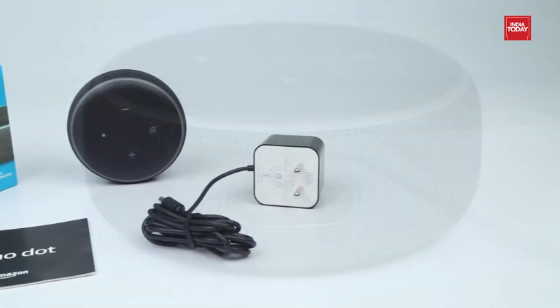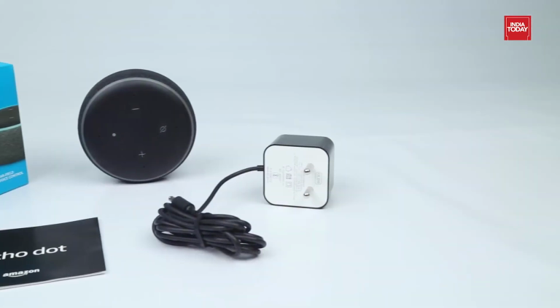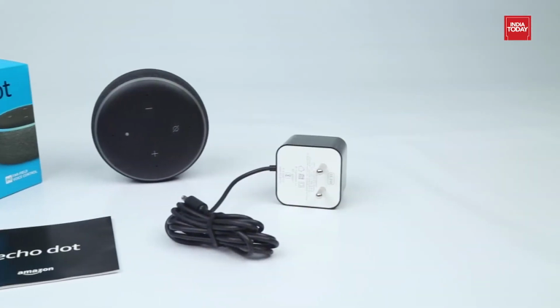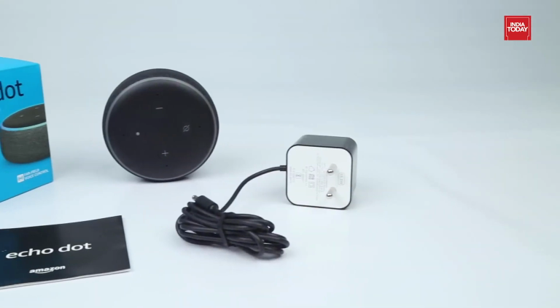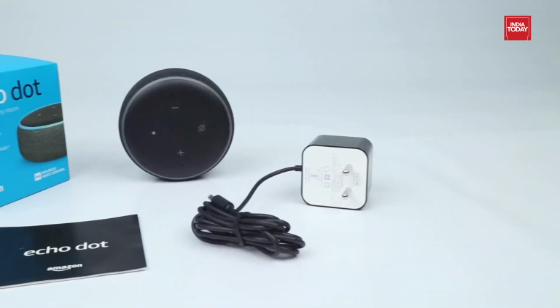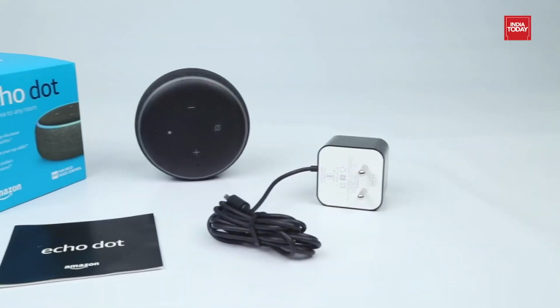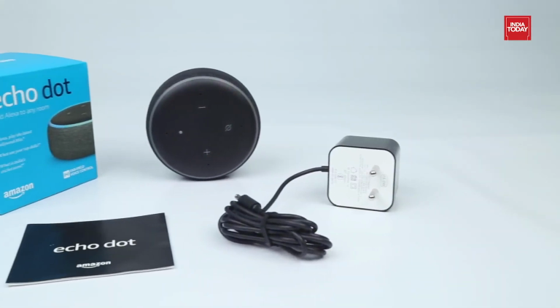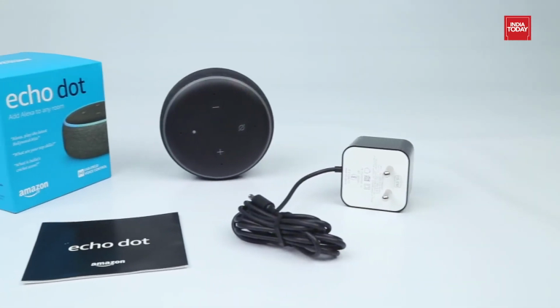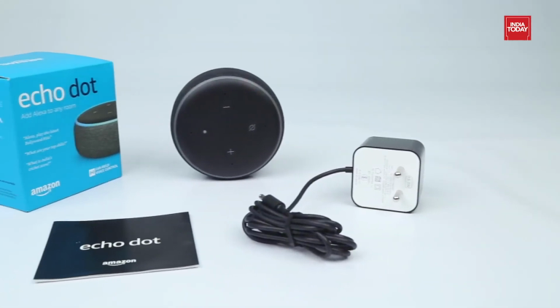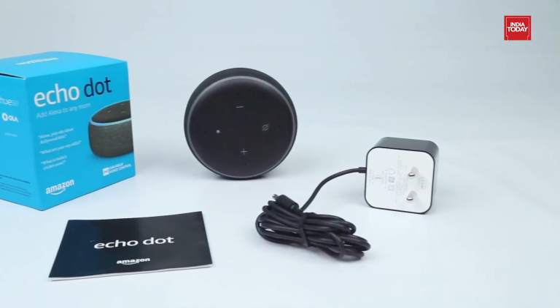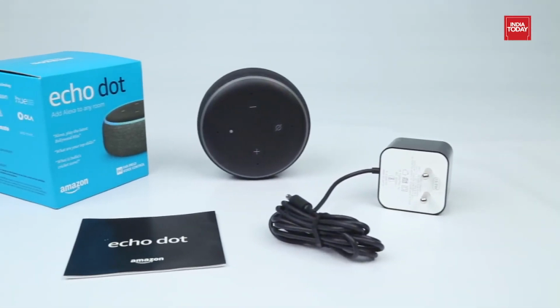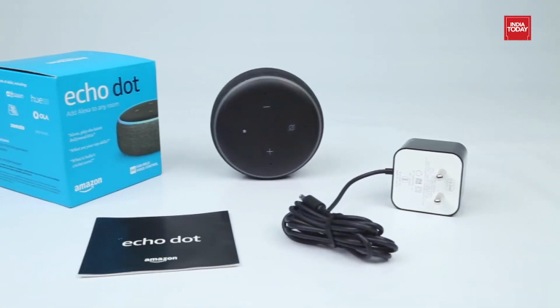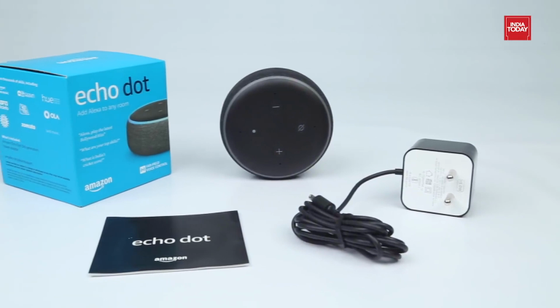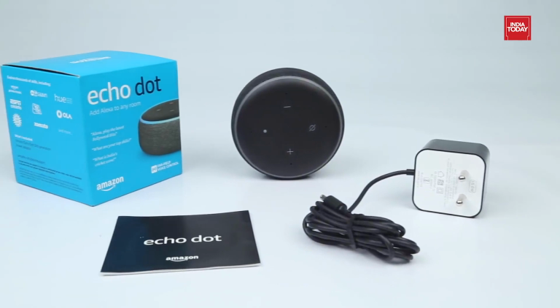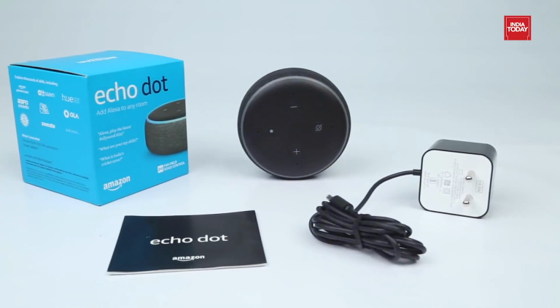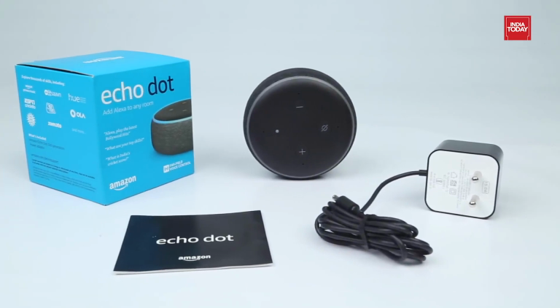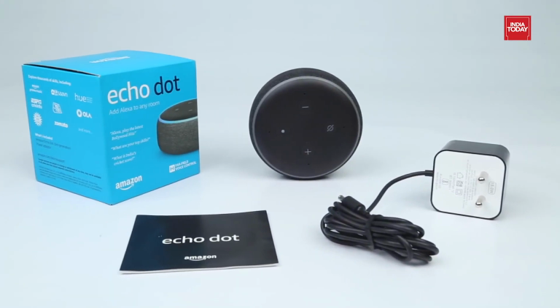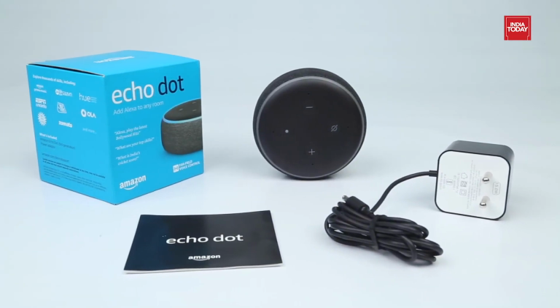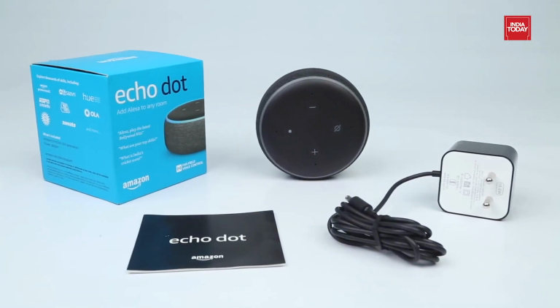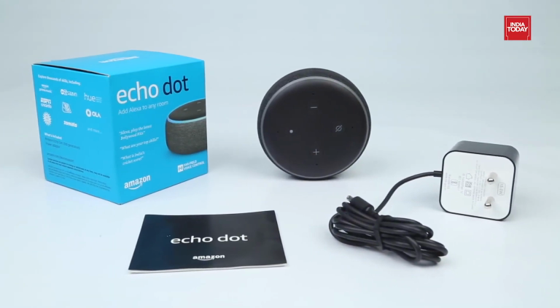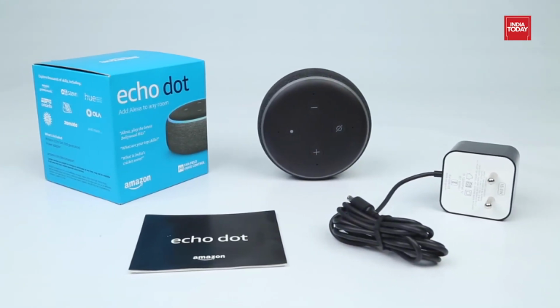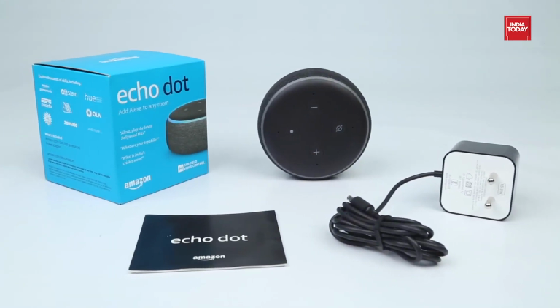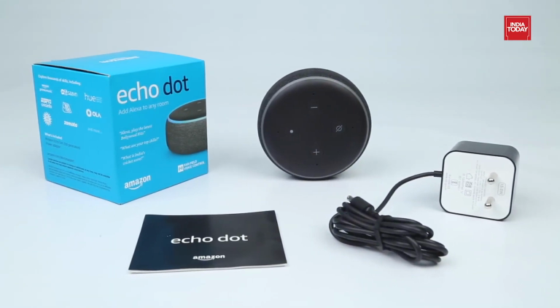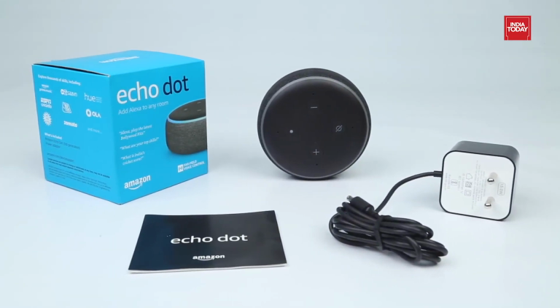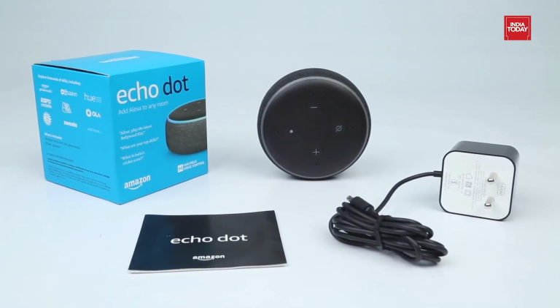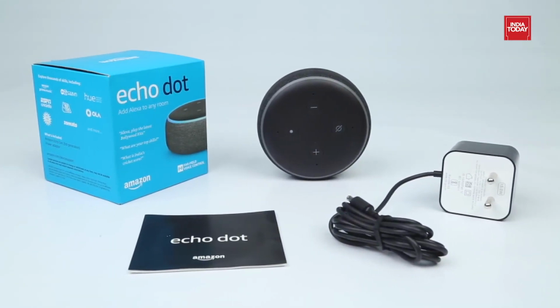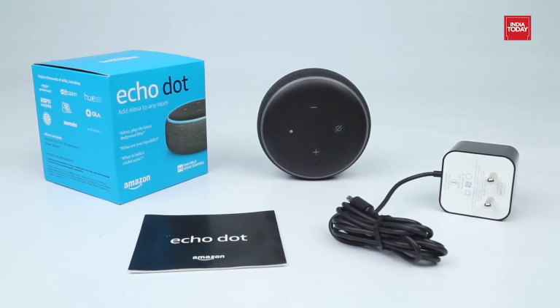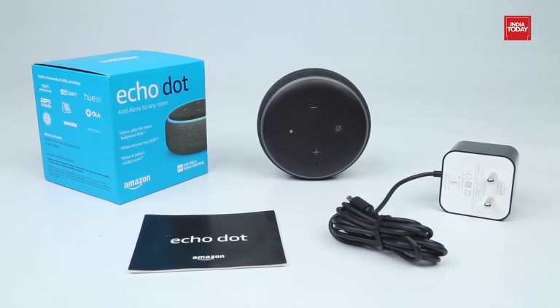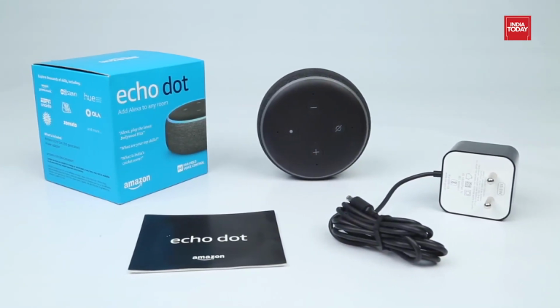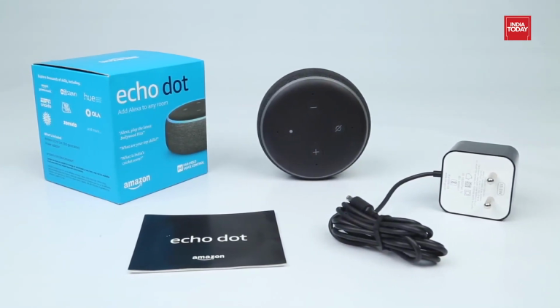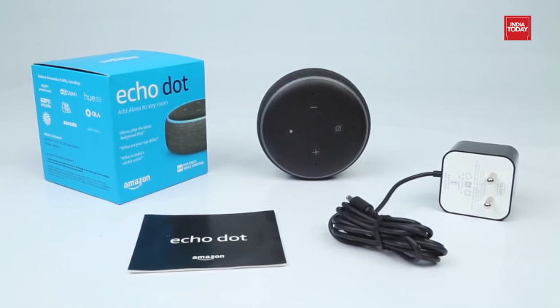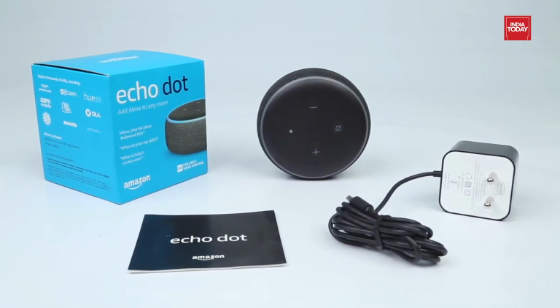If you want to make your home smart and make your life easier, this EcoDot will help you do so.